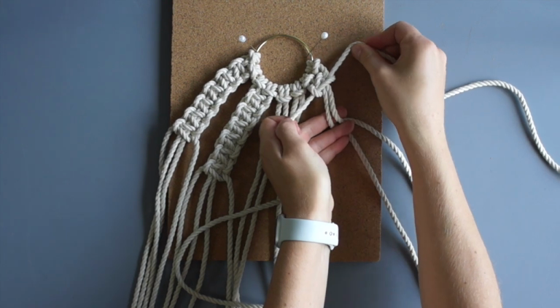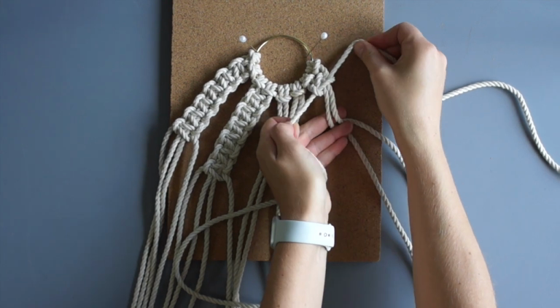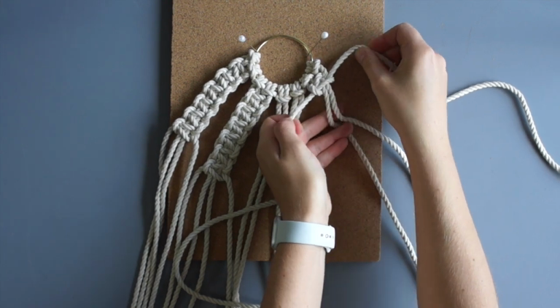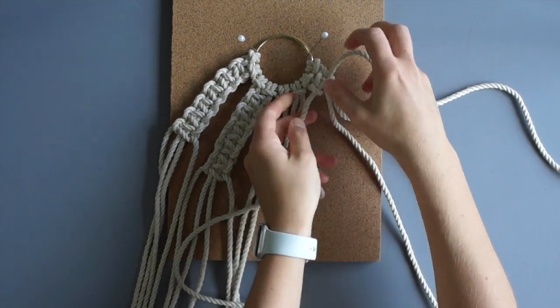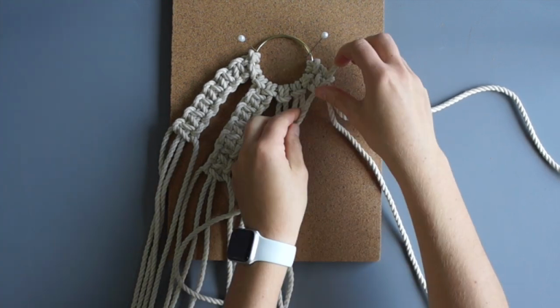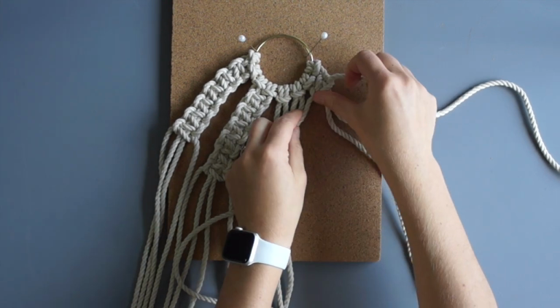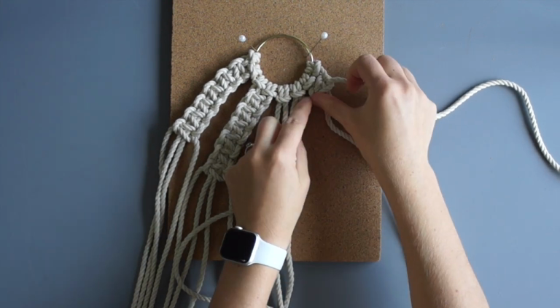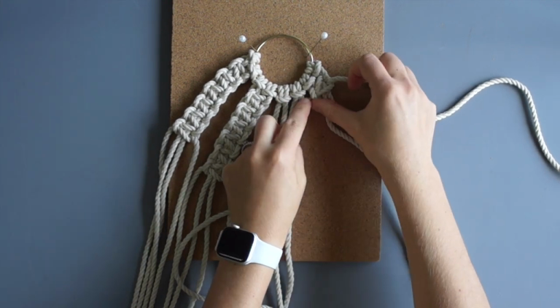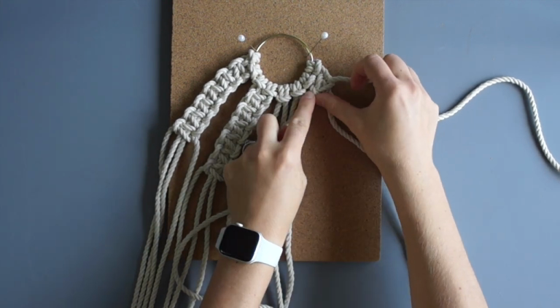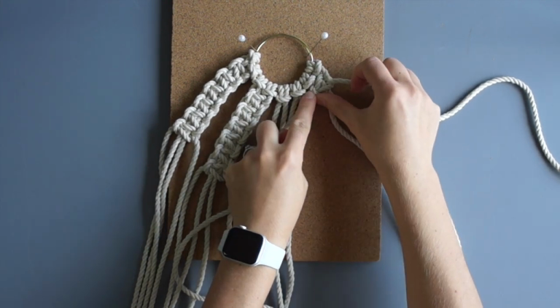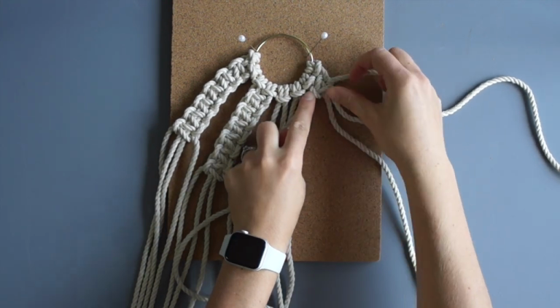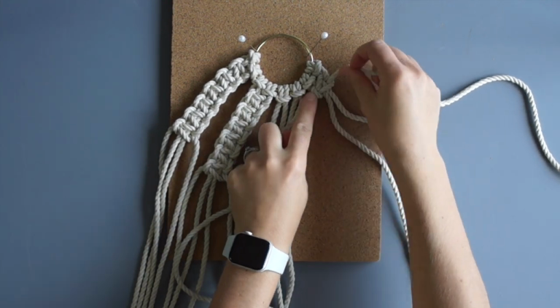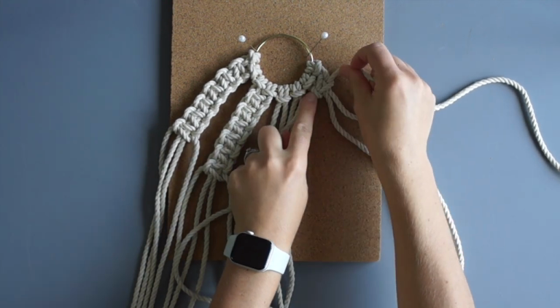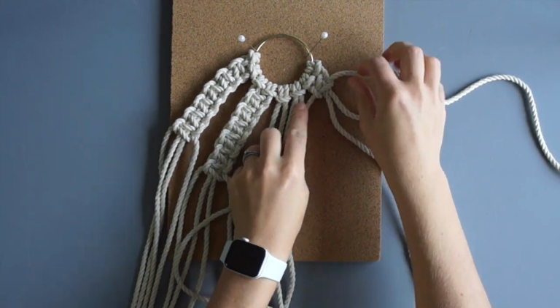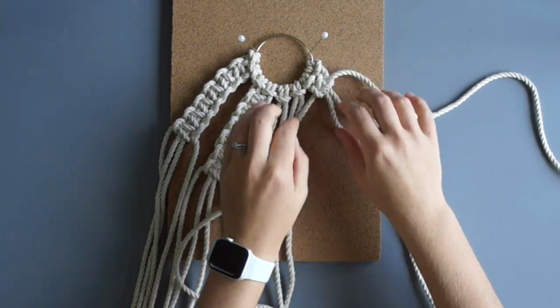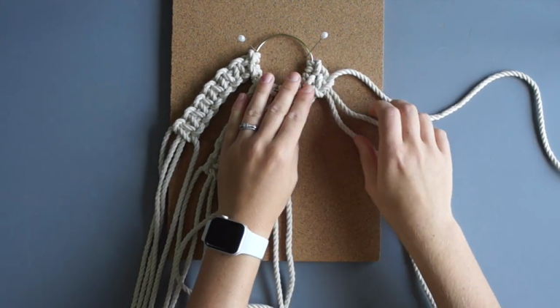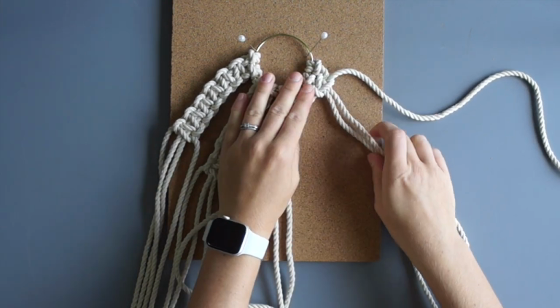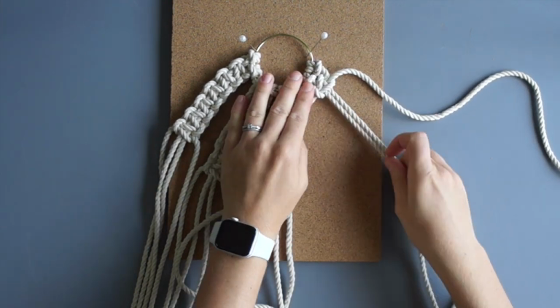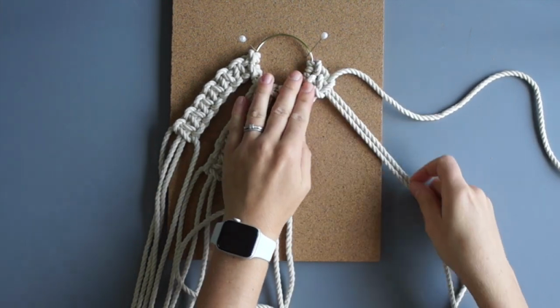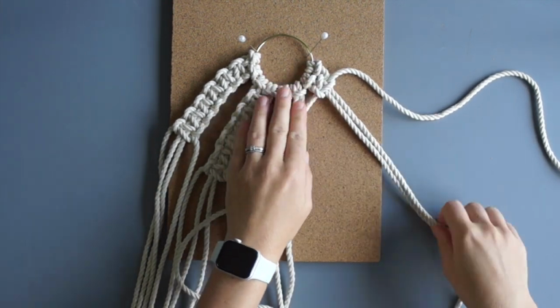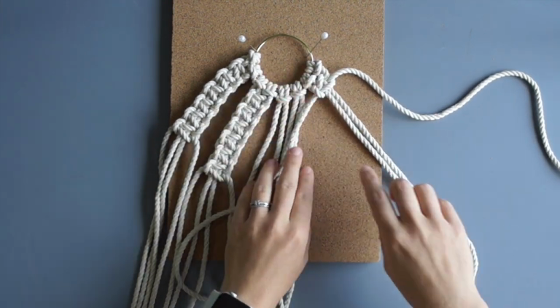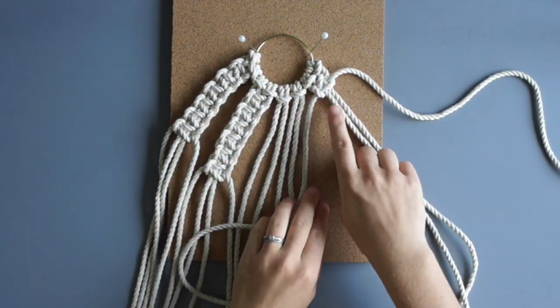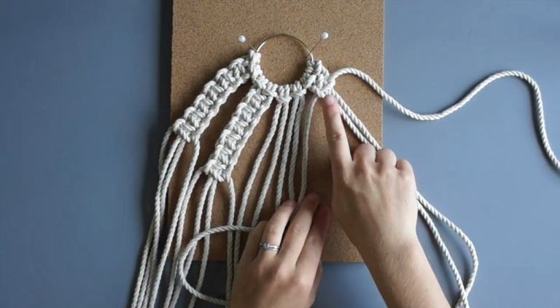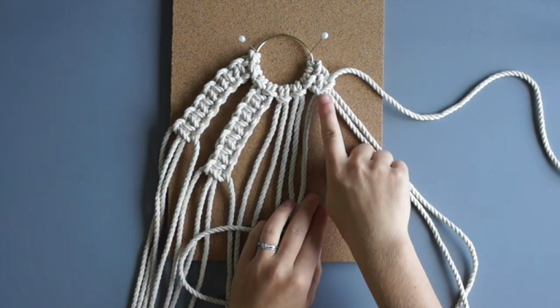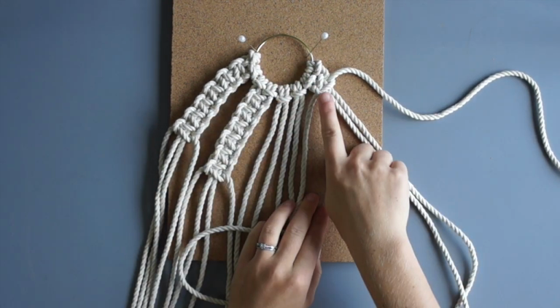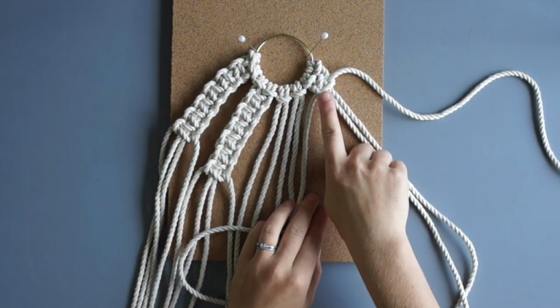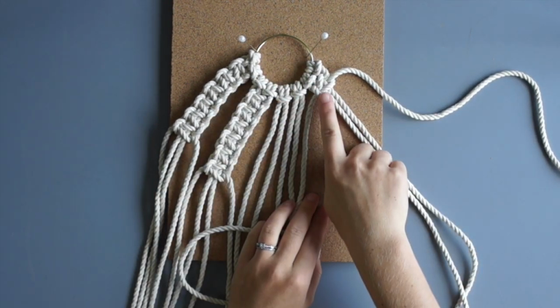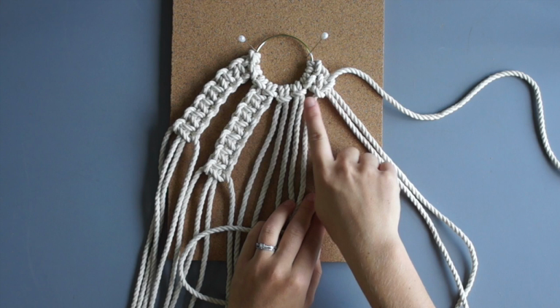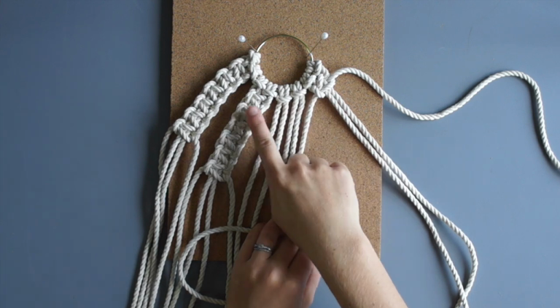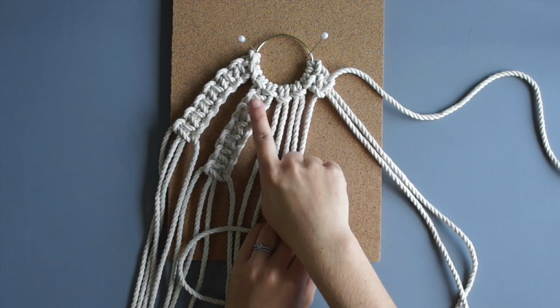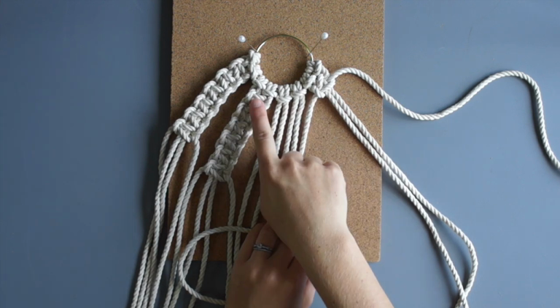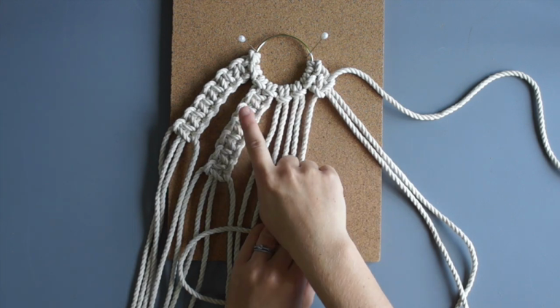Tie 5 more square knots — 6 square knots total. Repeat this process with all groups.